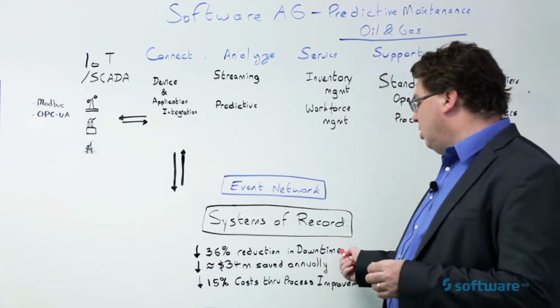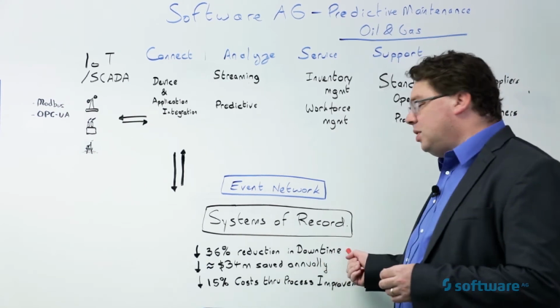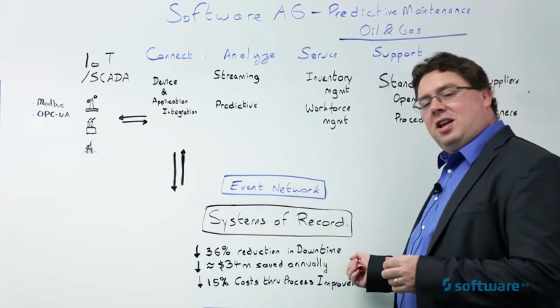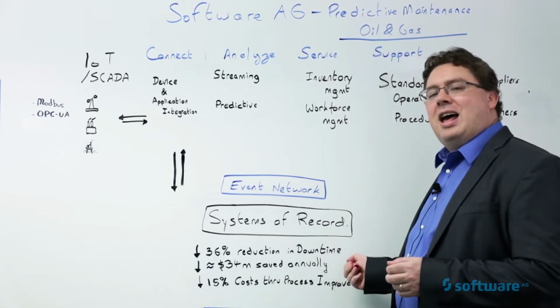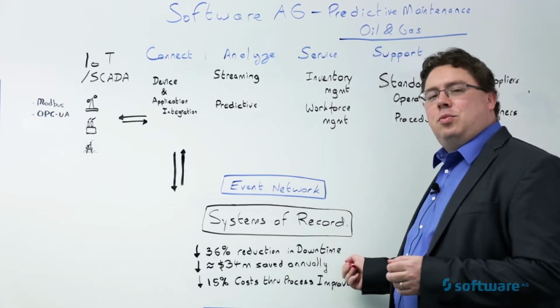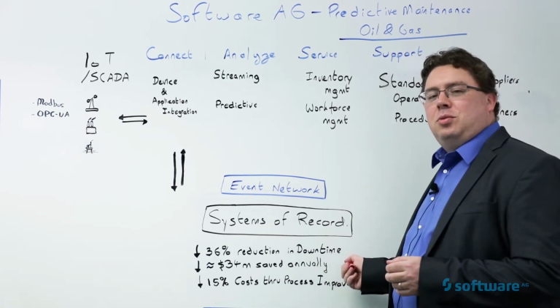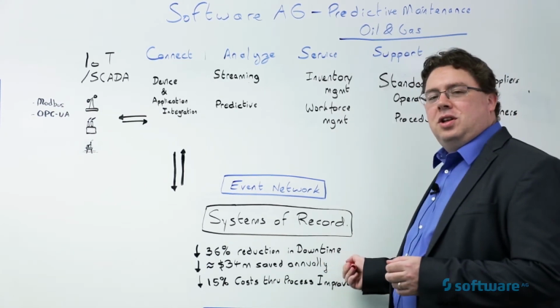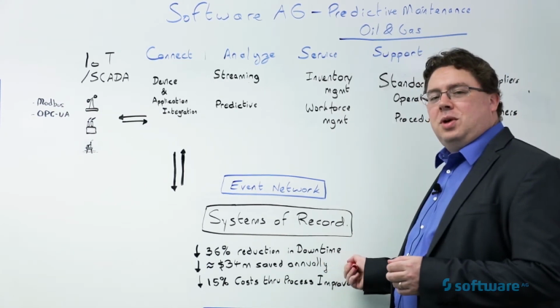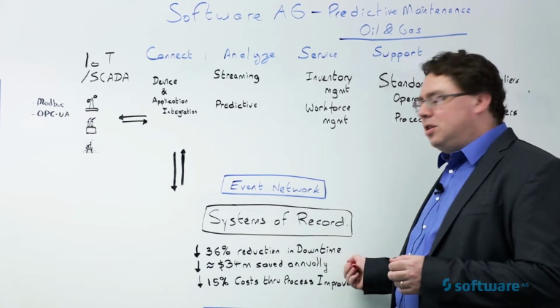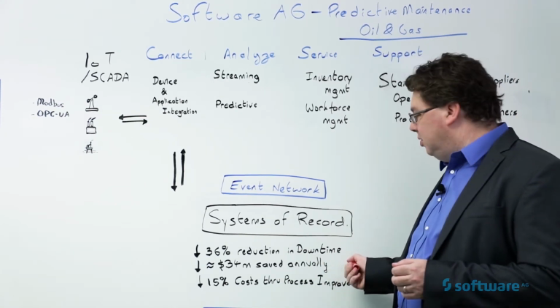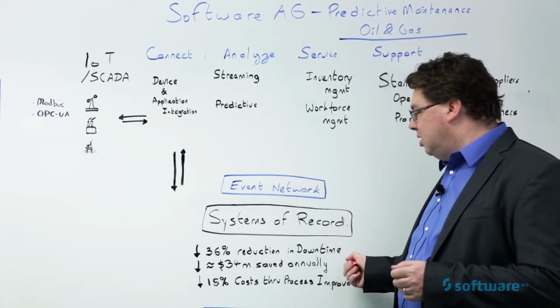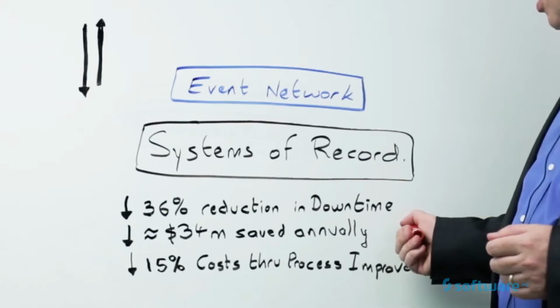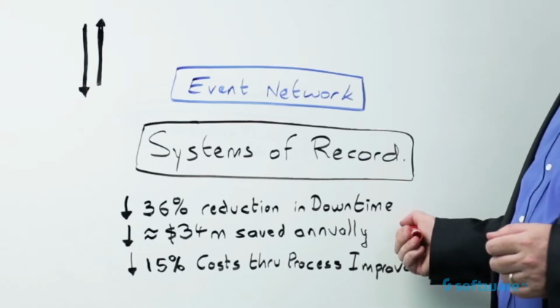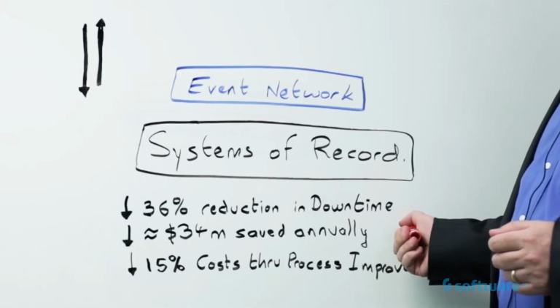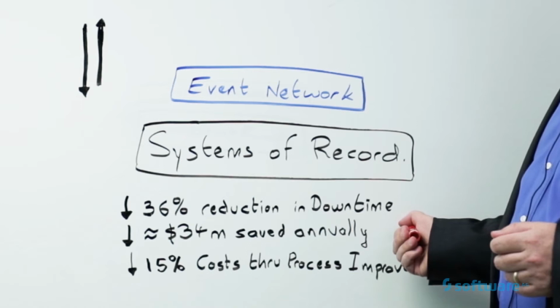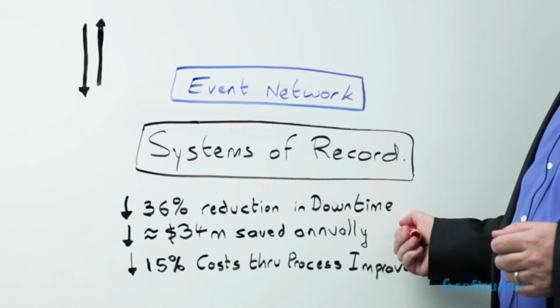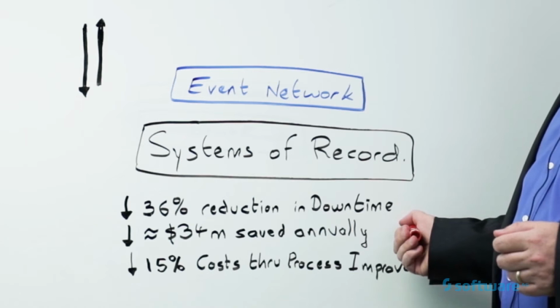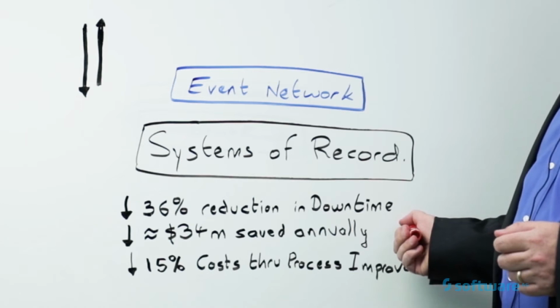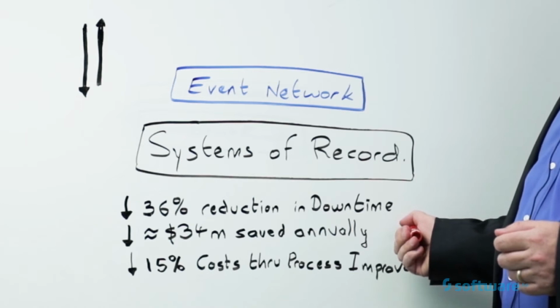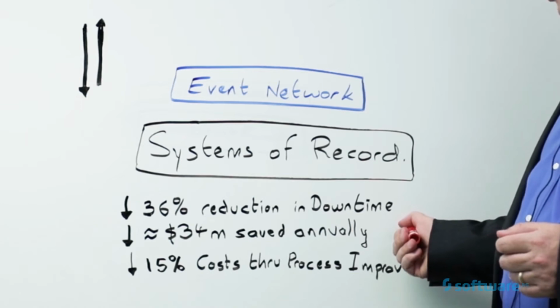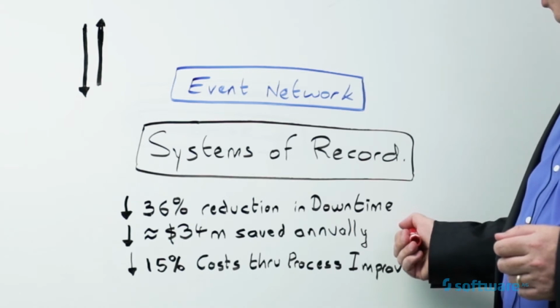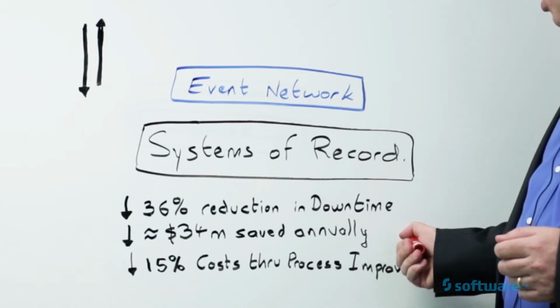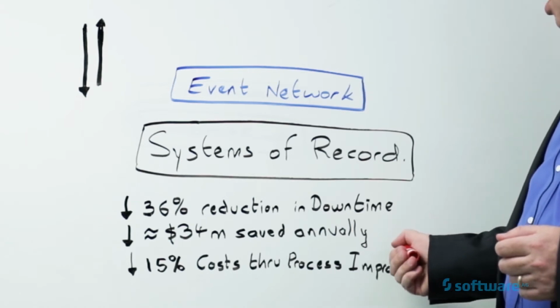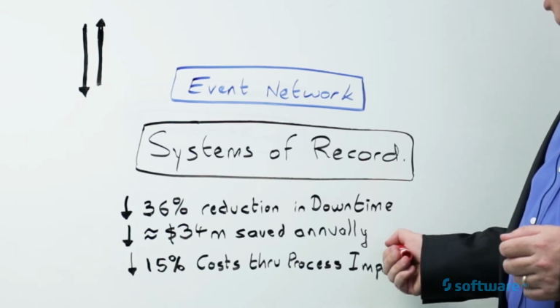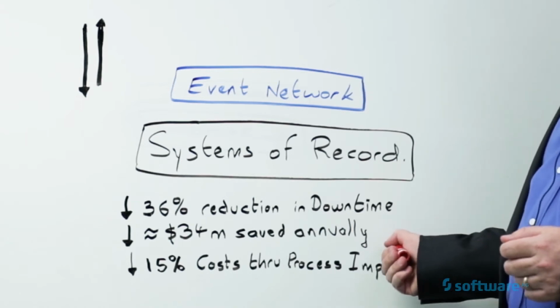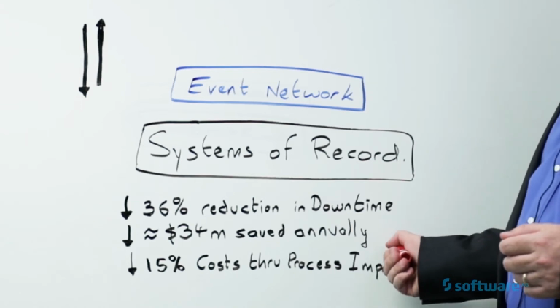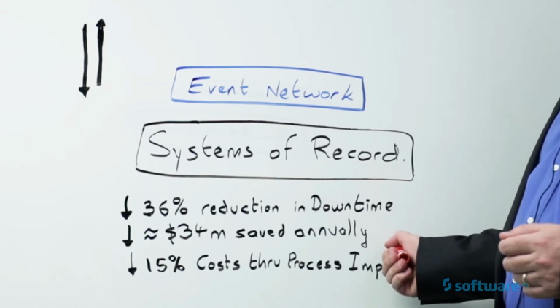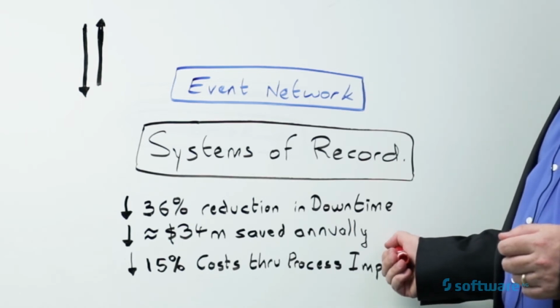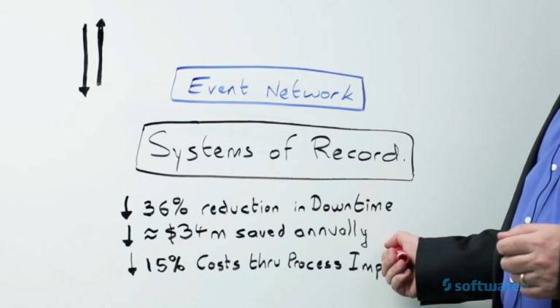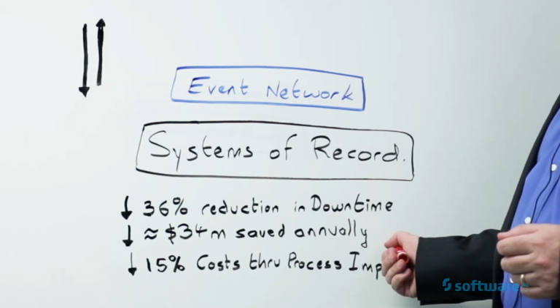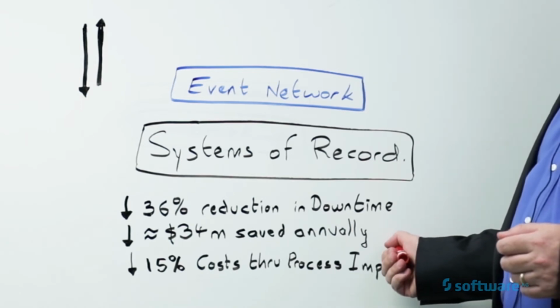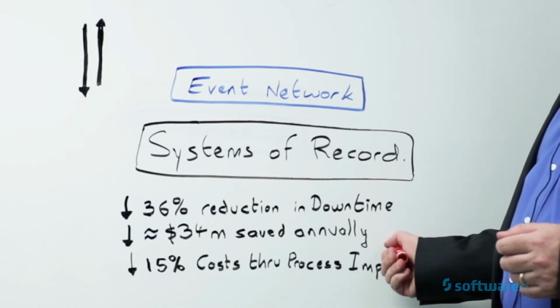Companies that have applied predictive maintenance have seen a 36% reduction in downtime on their equipment, saving around 34 million dollars annually.